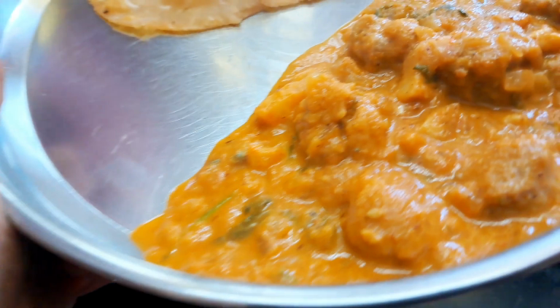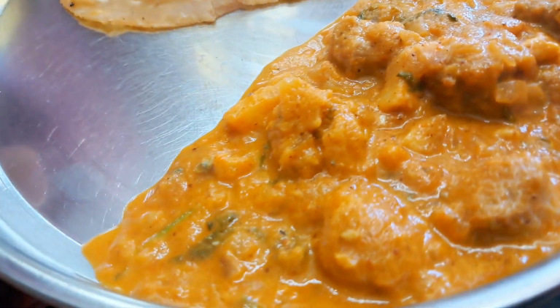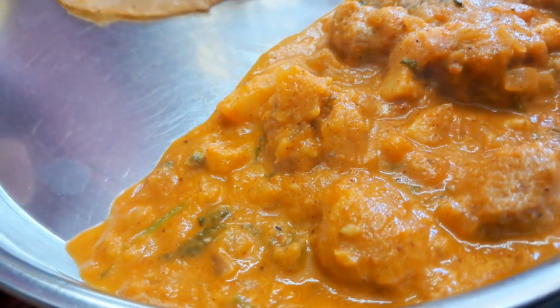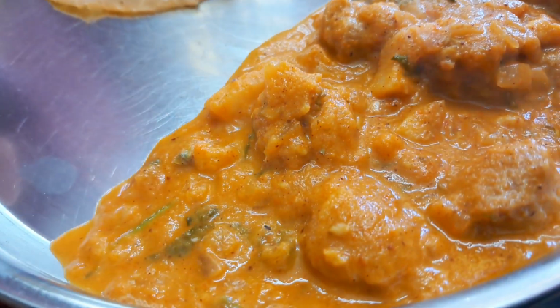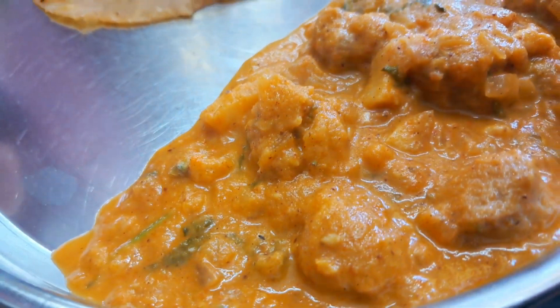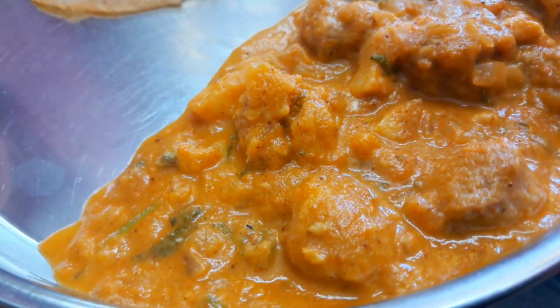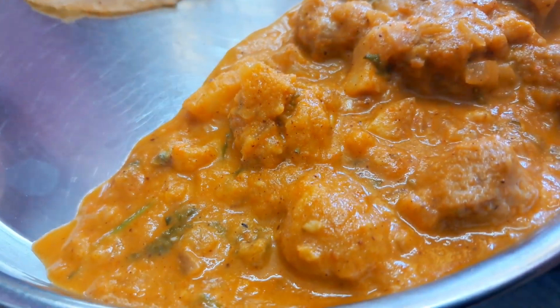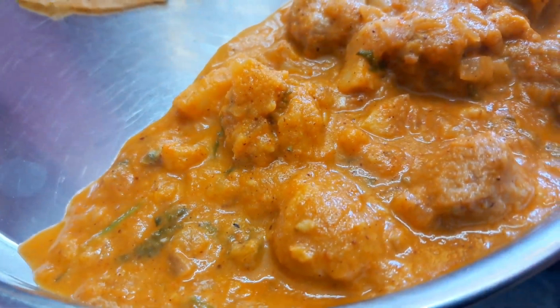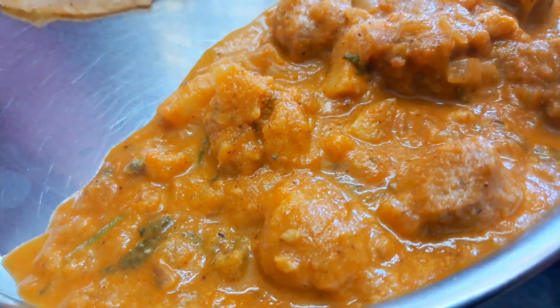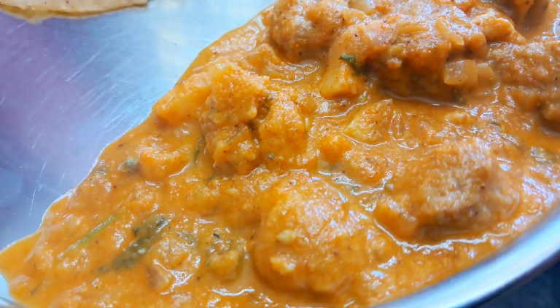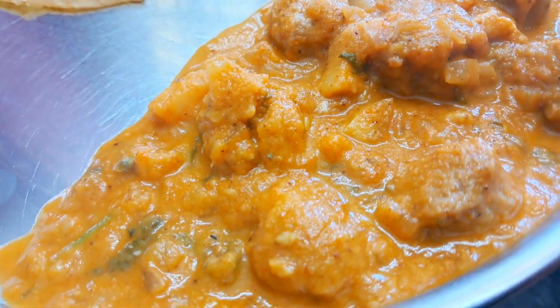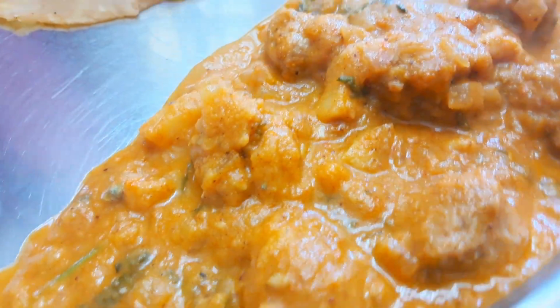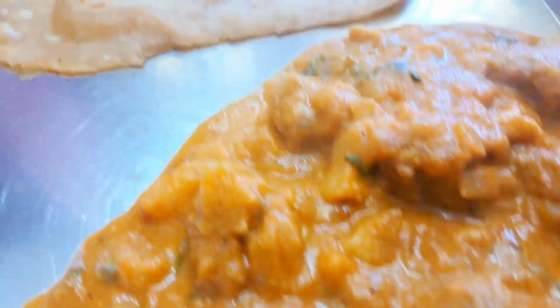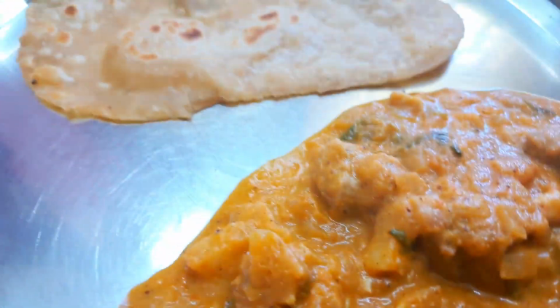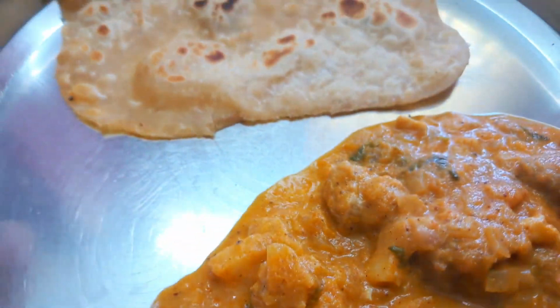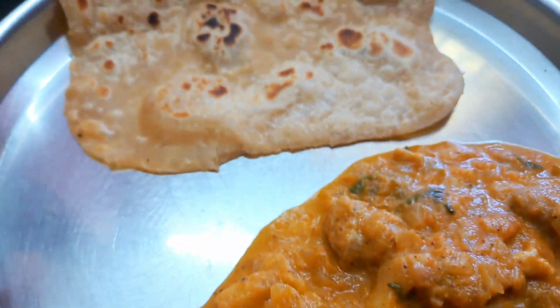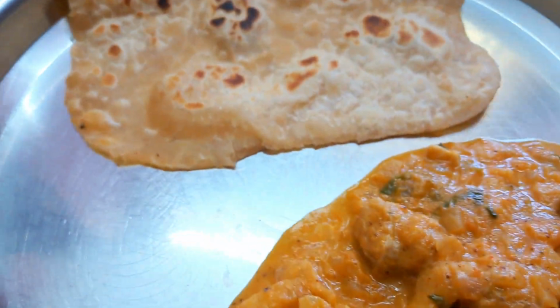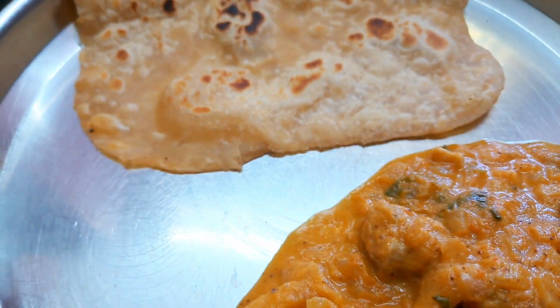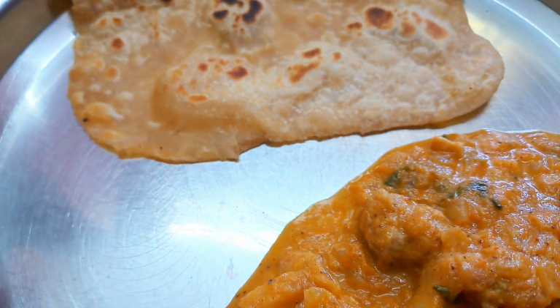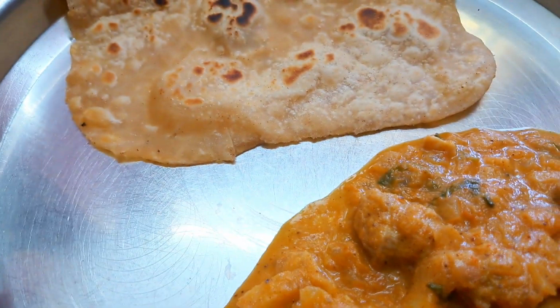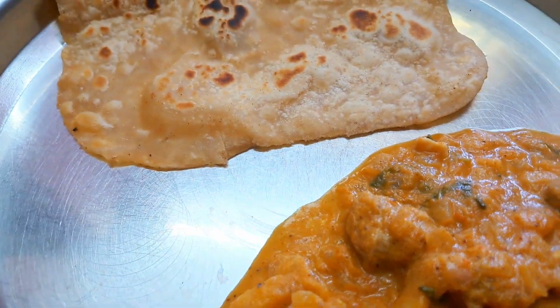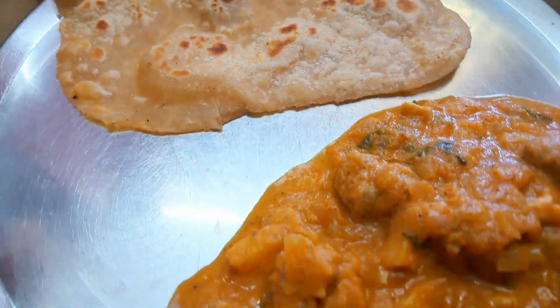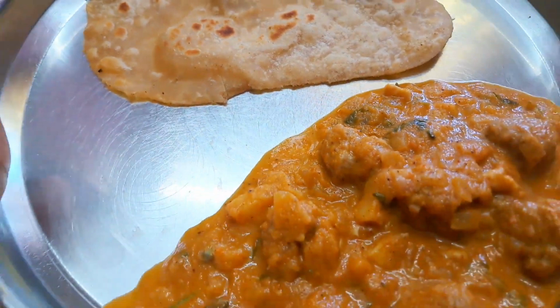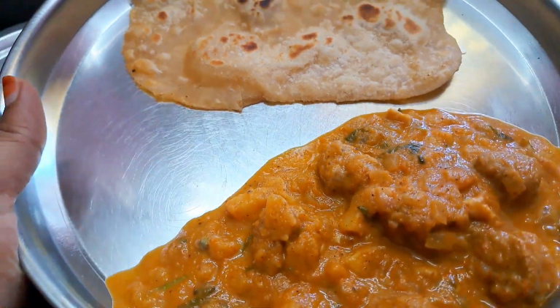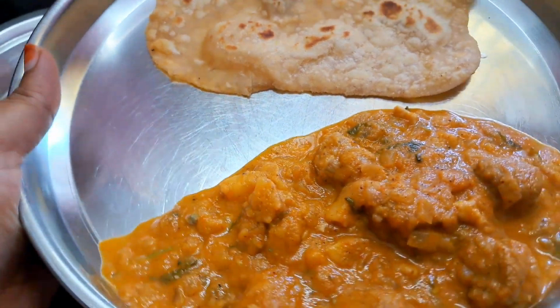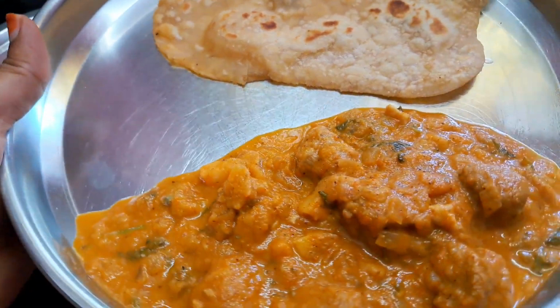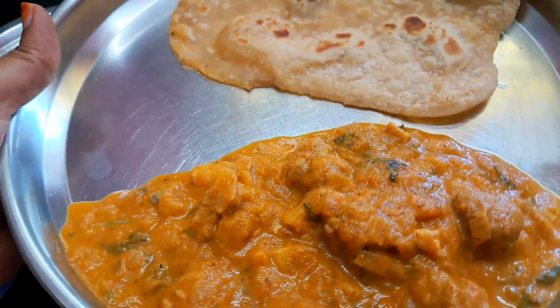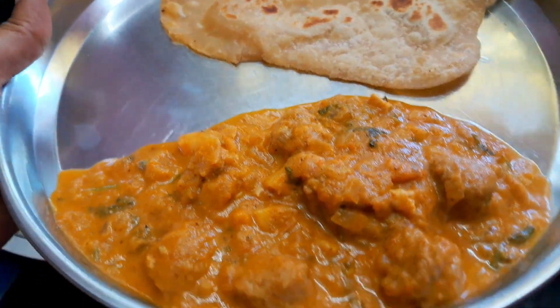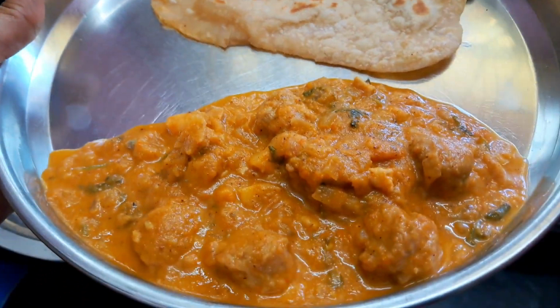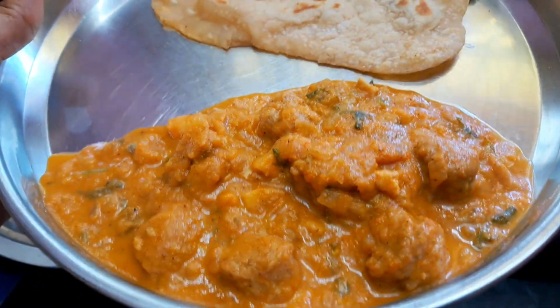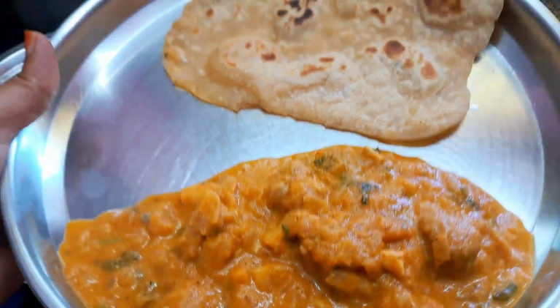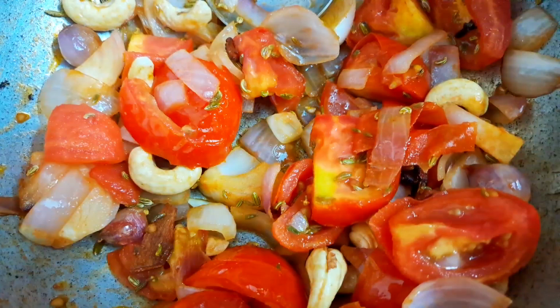Hello friends, welcome to ASD Vlogs. I am going to make an easy gravy.